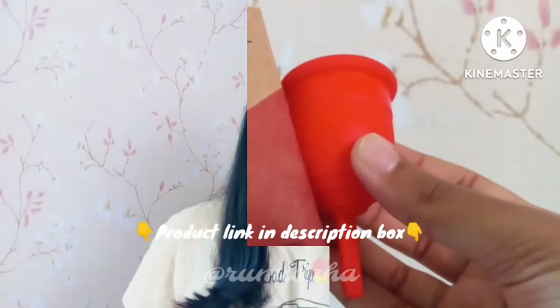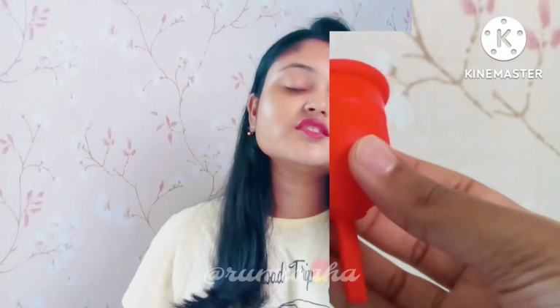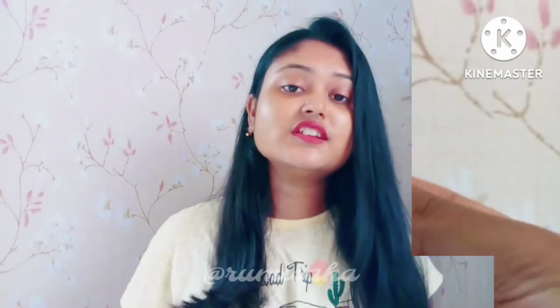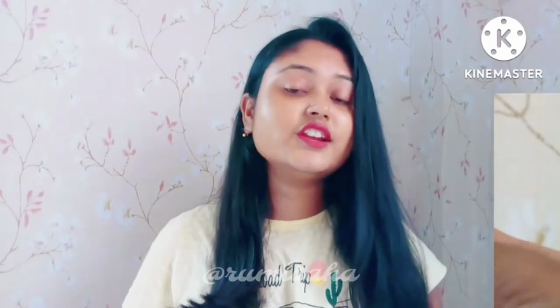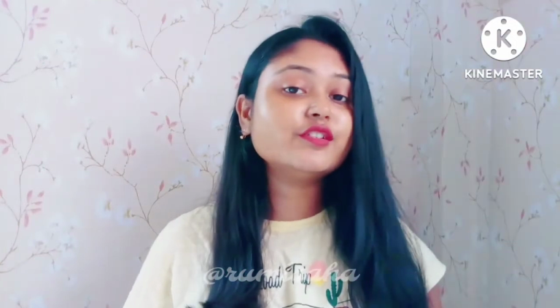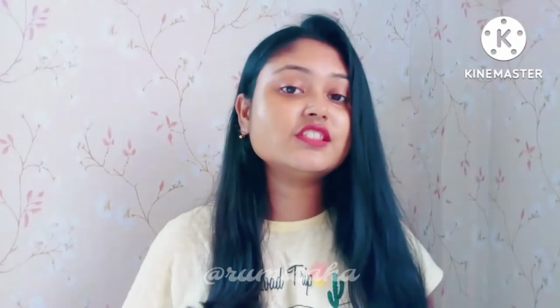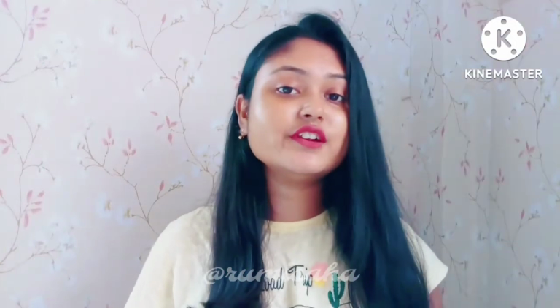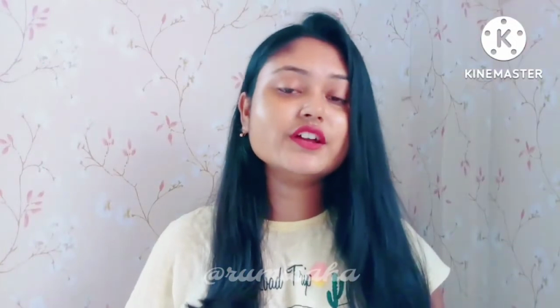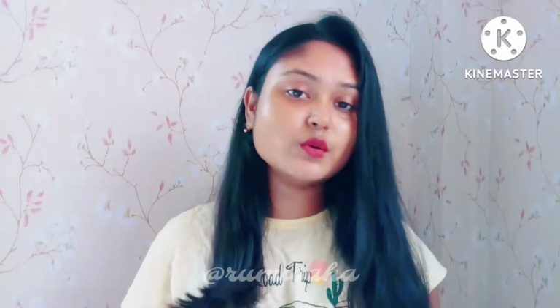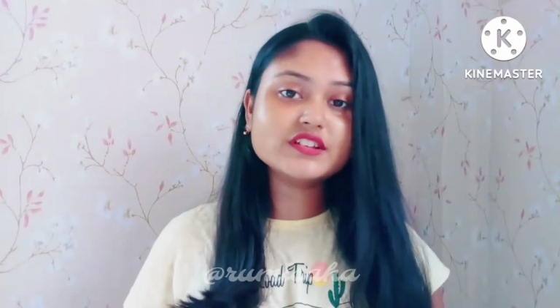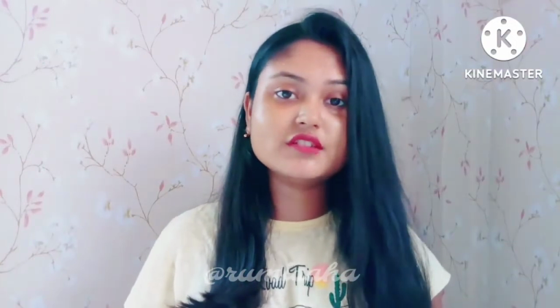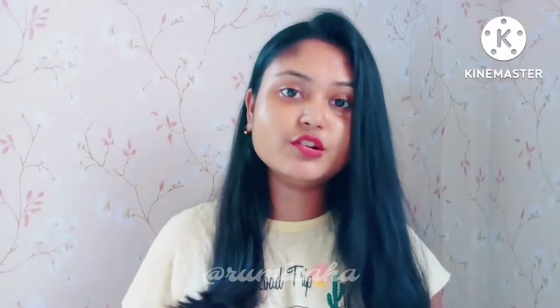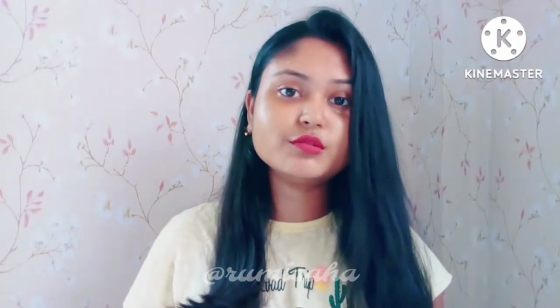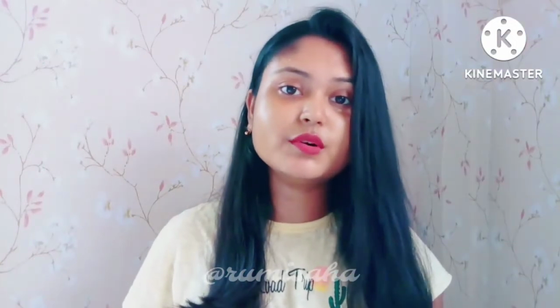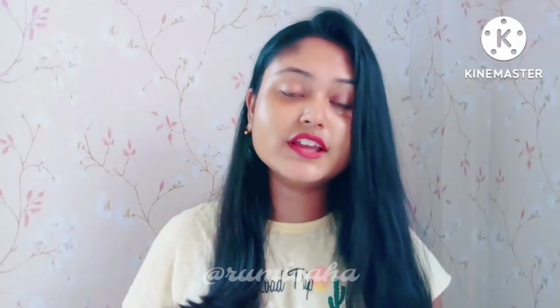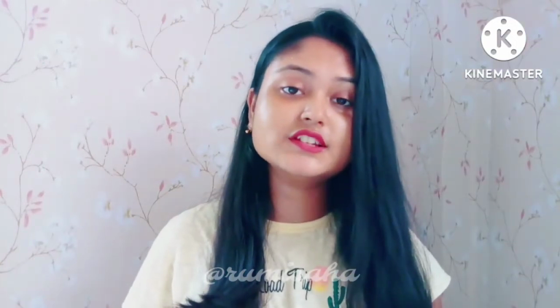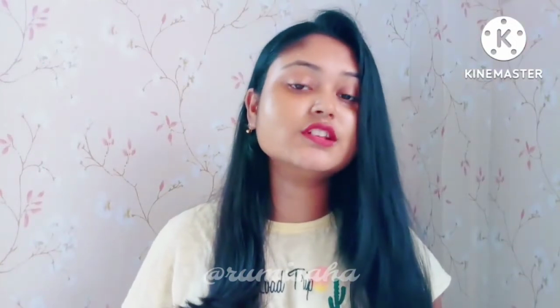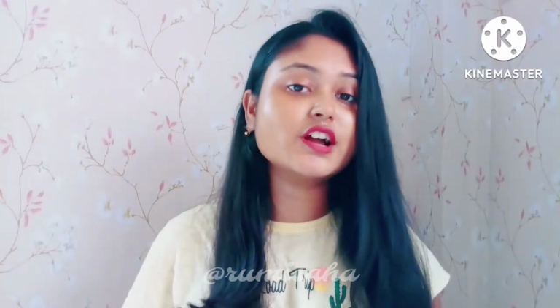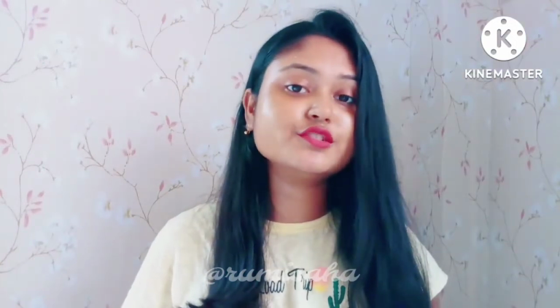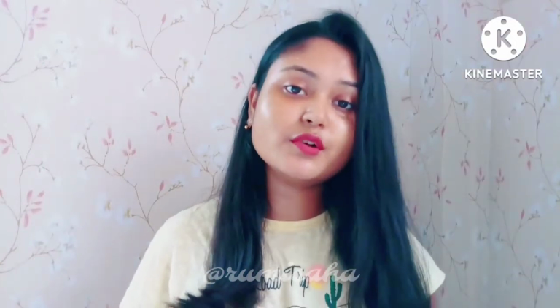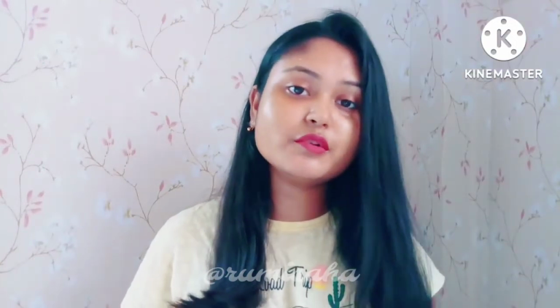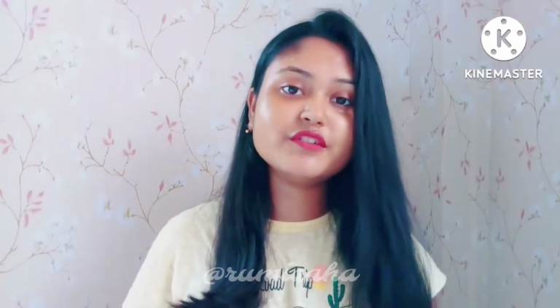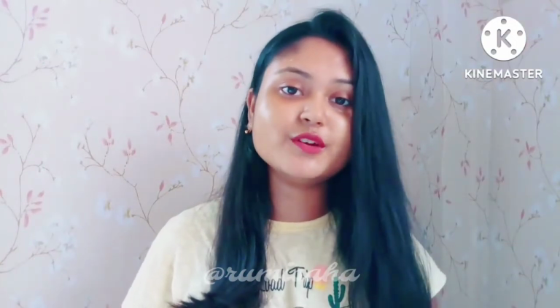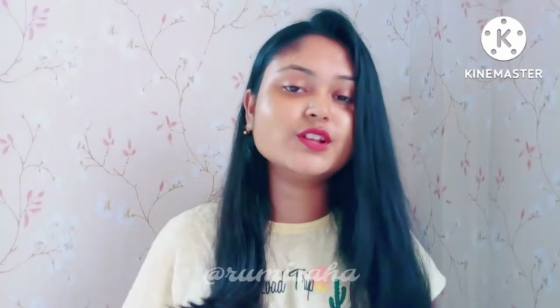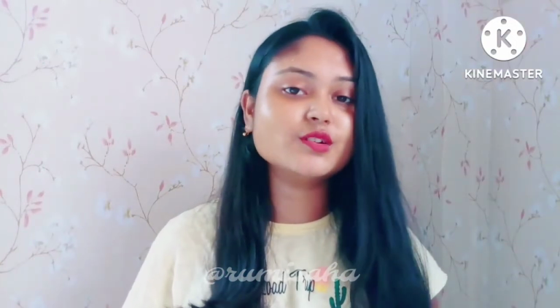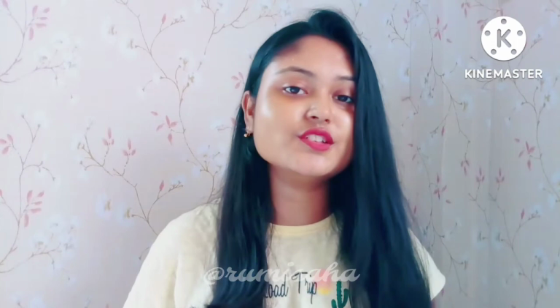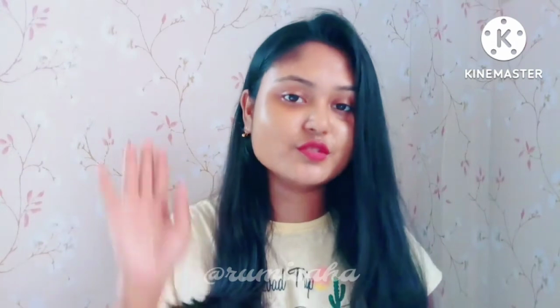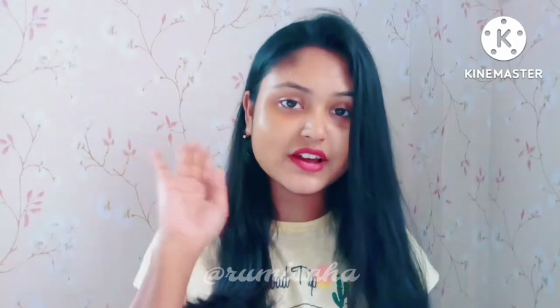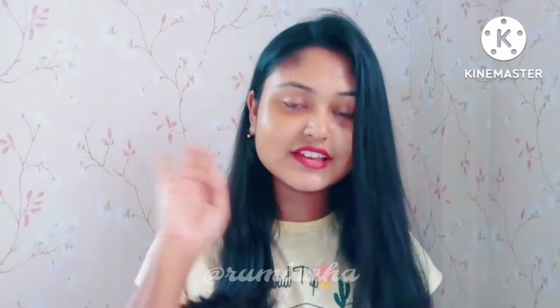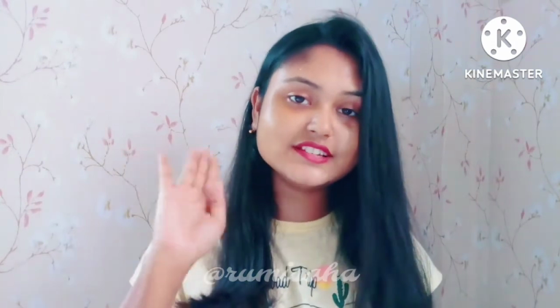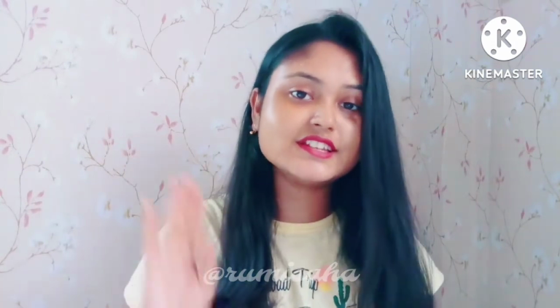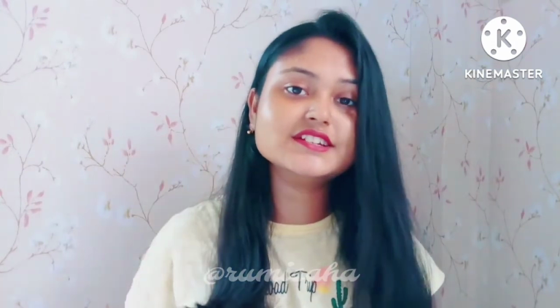So that's it for today's video. I hope you enjoyed the video. Bye and take care.